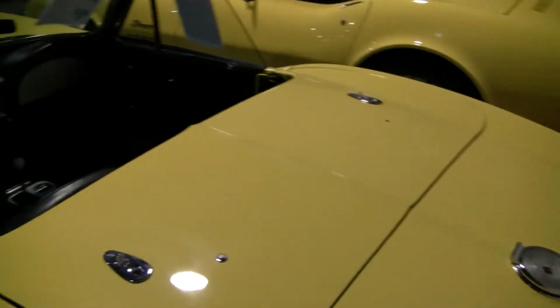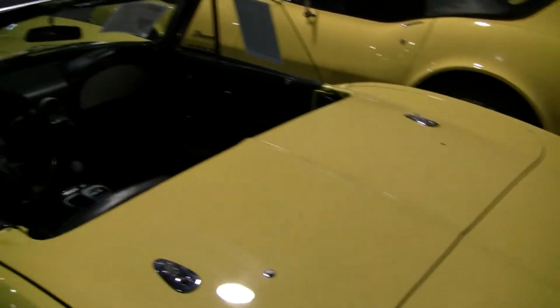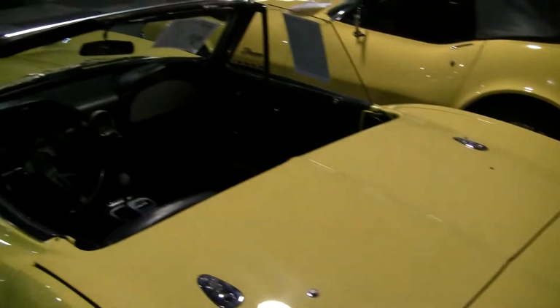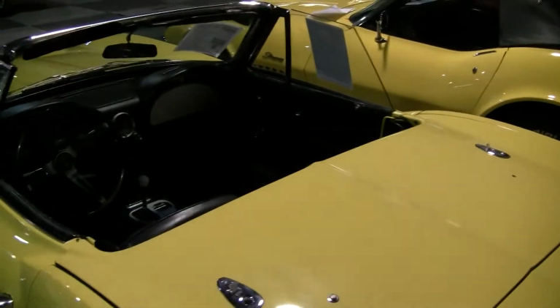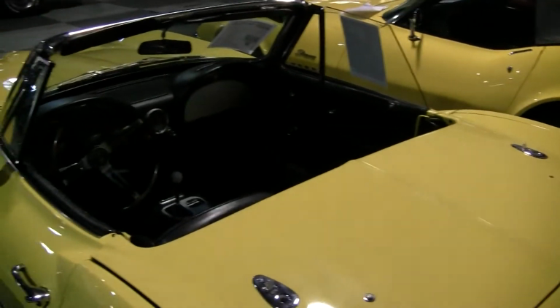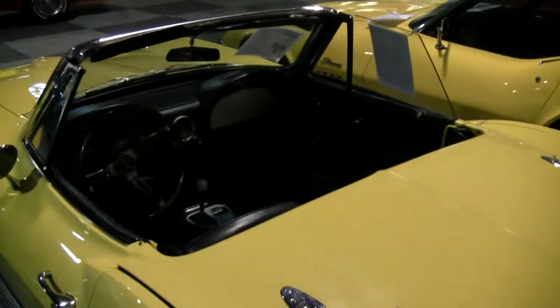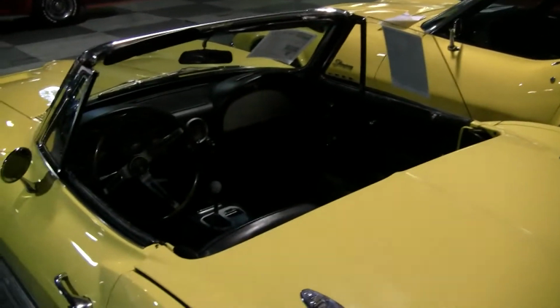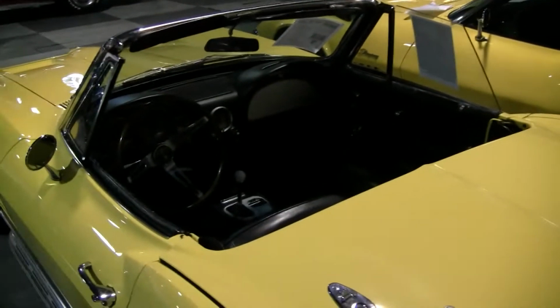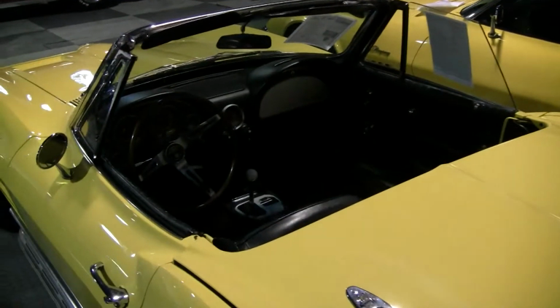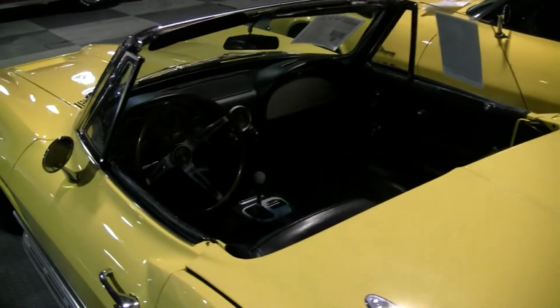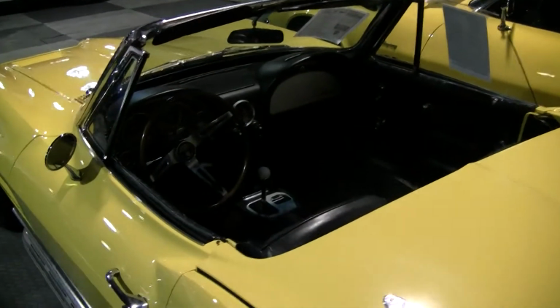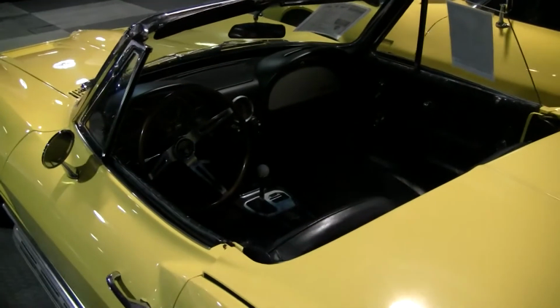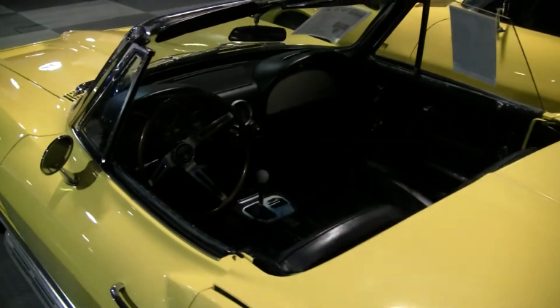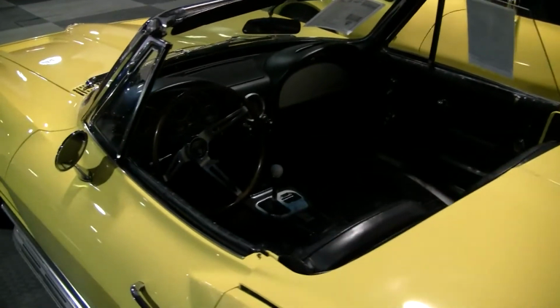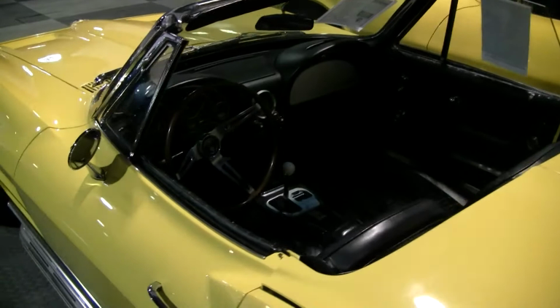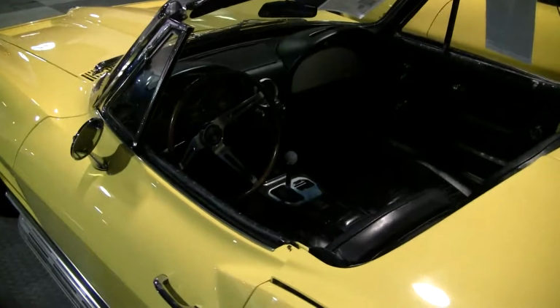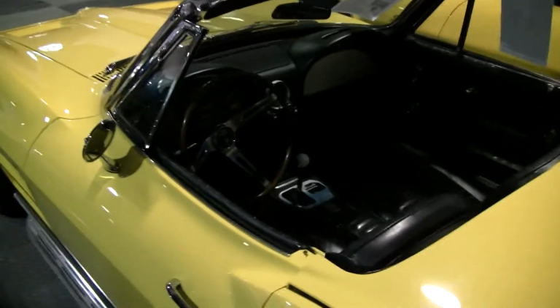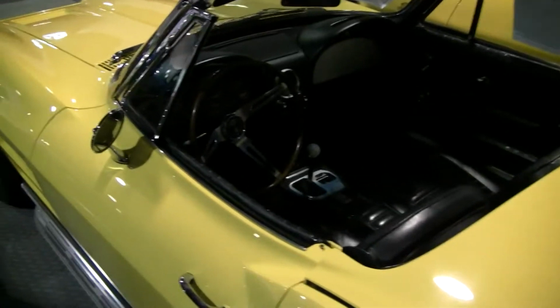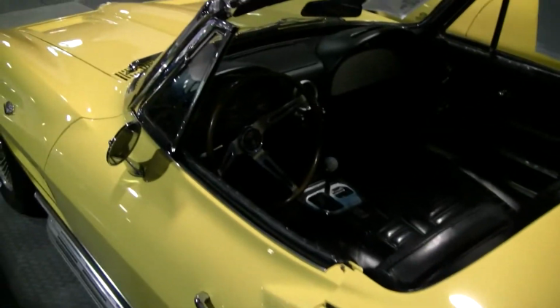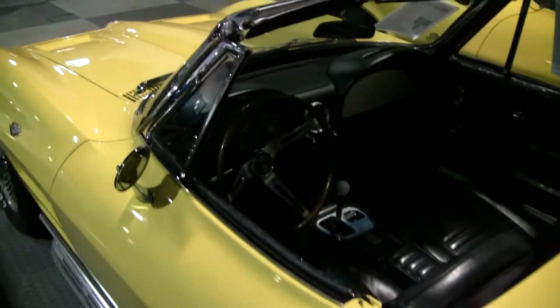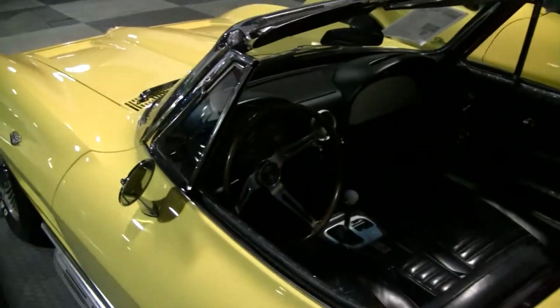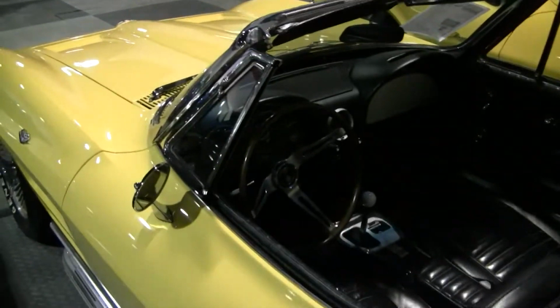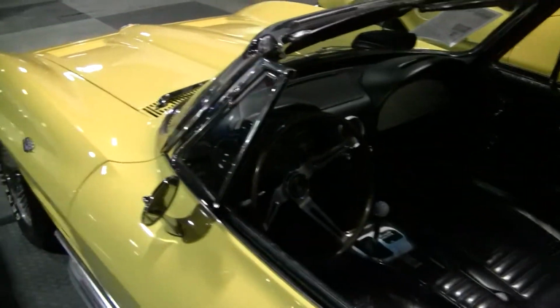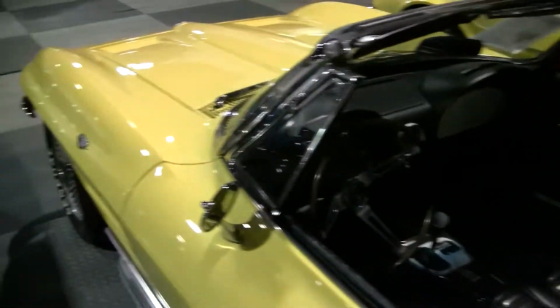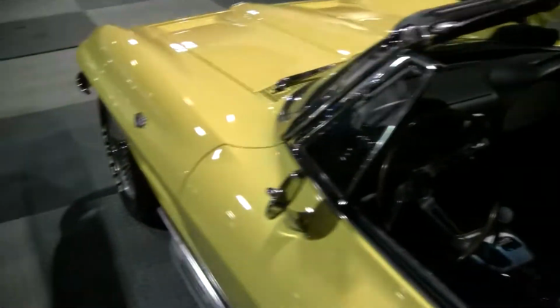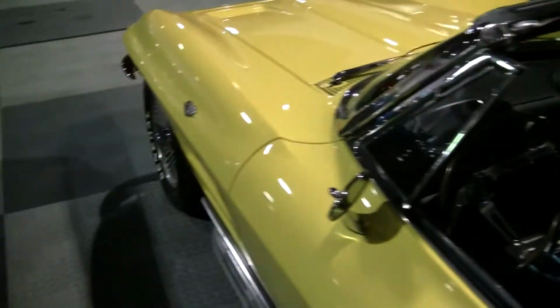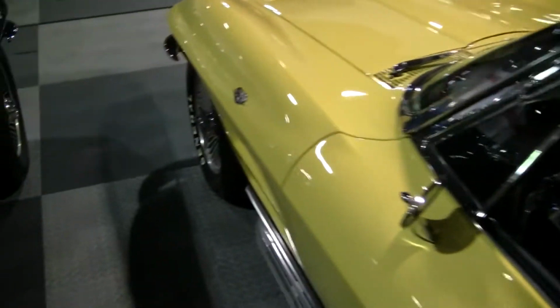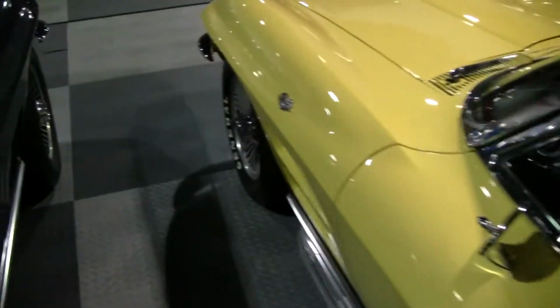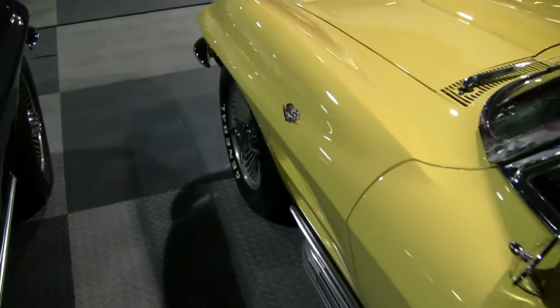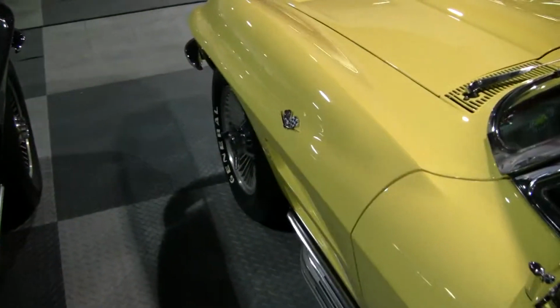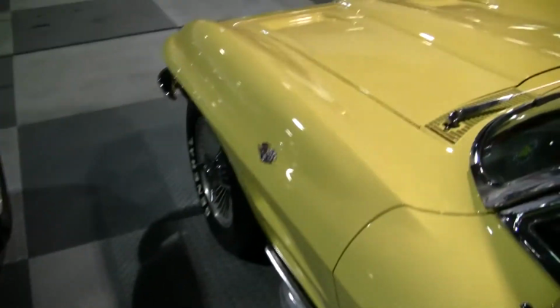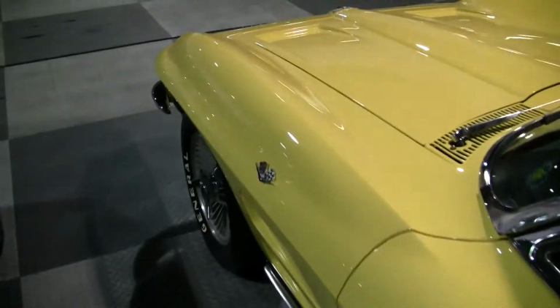This car has a non-original motor — it's got a 350 in it now. It's a 4-speed with a Hurst shifter.